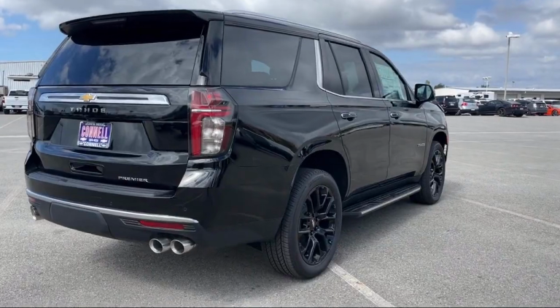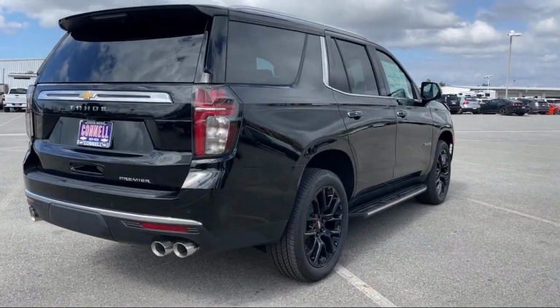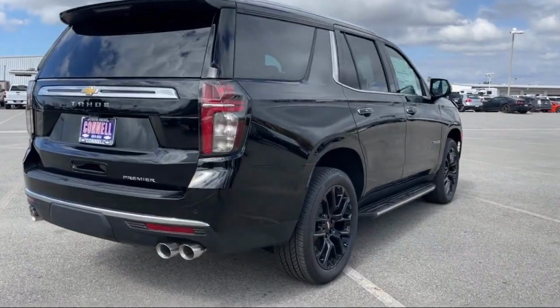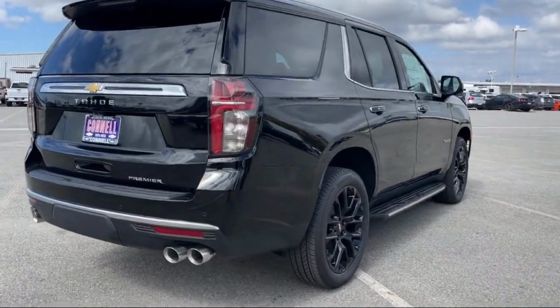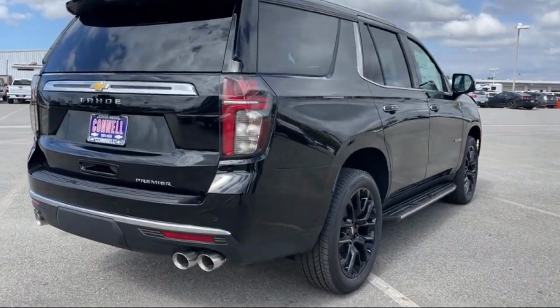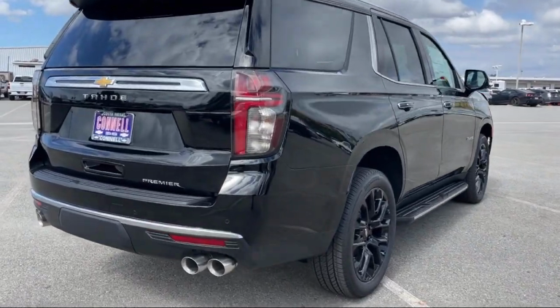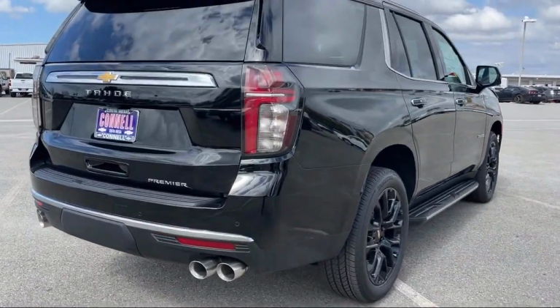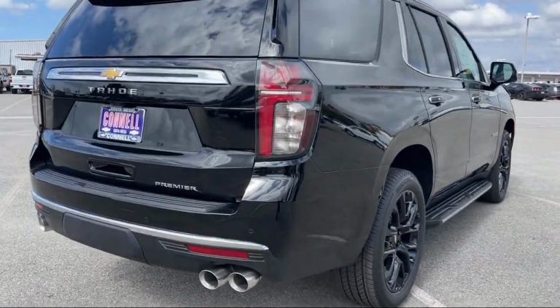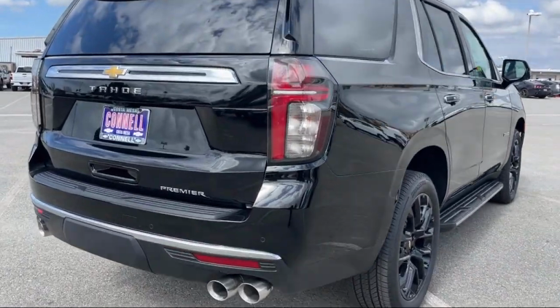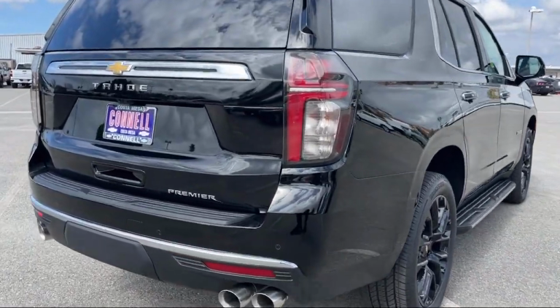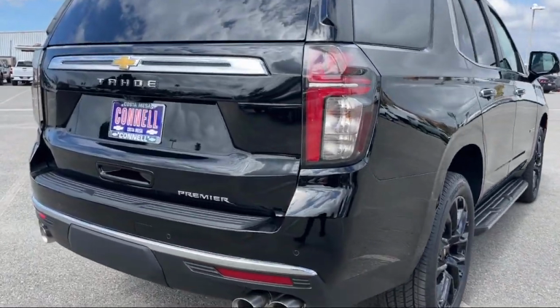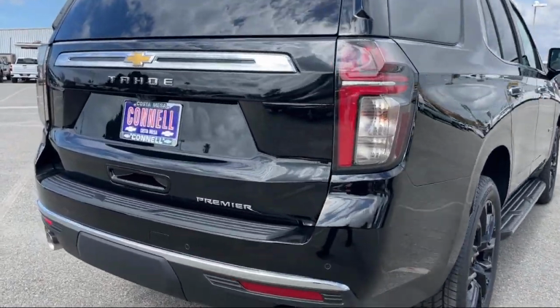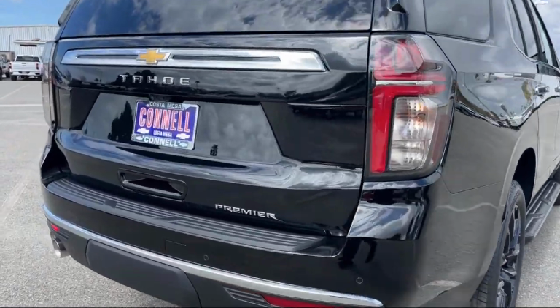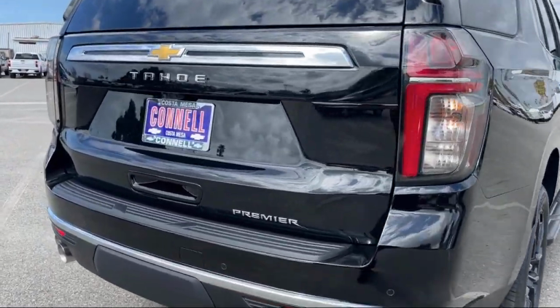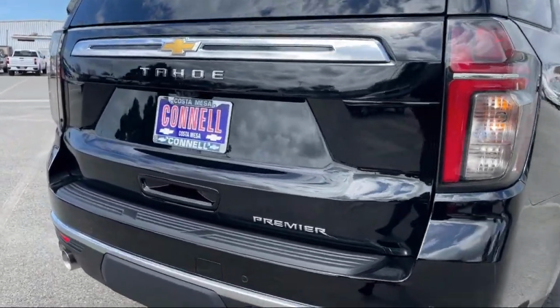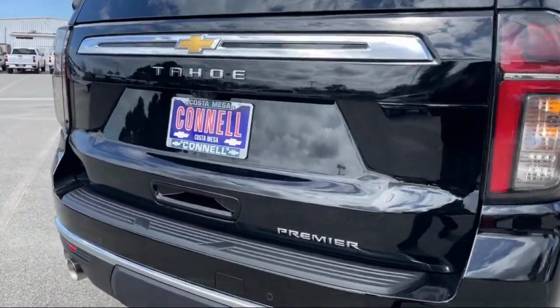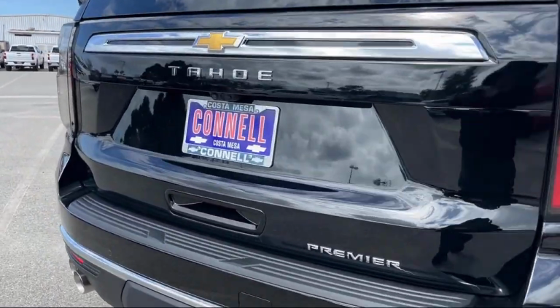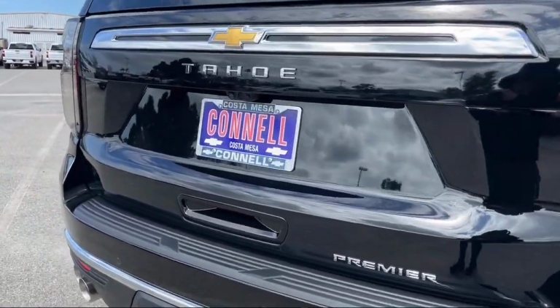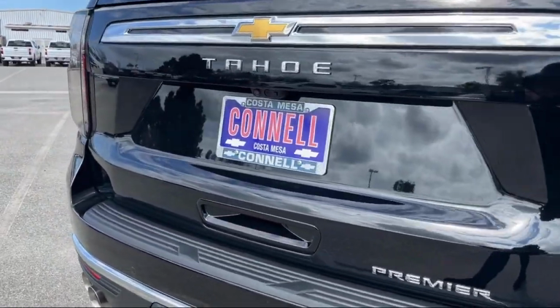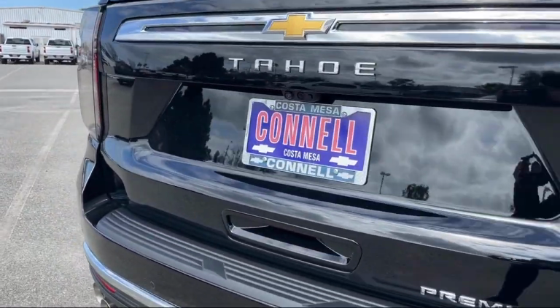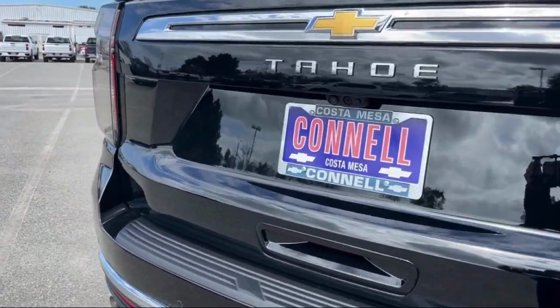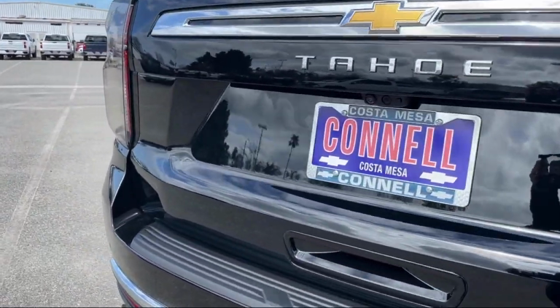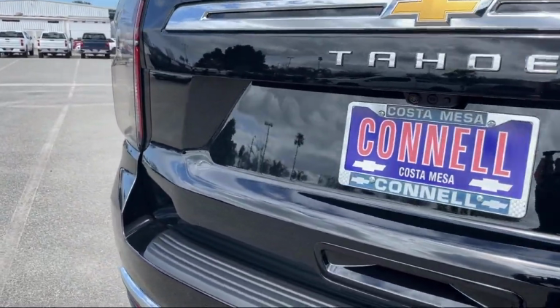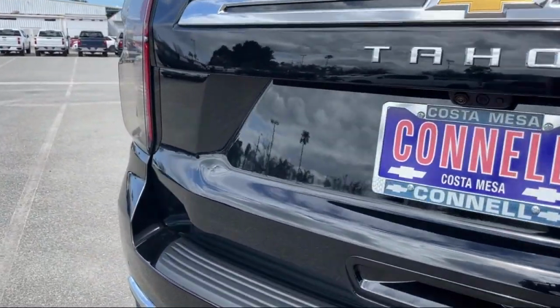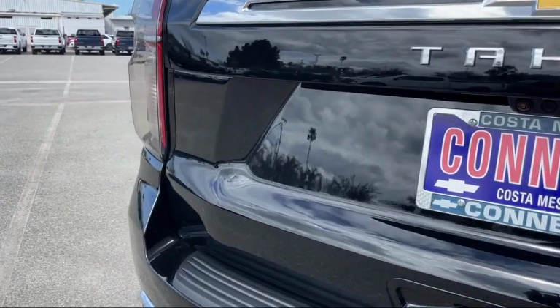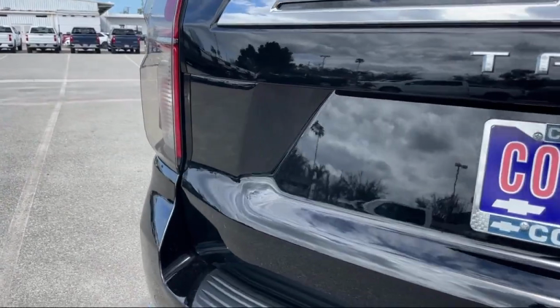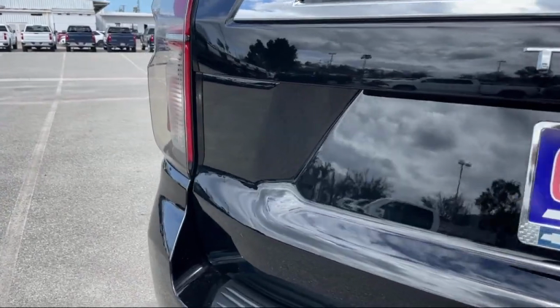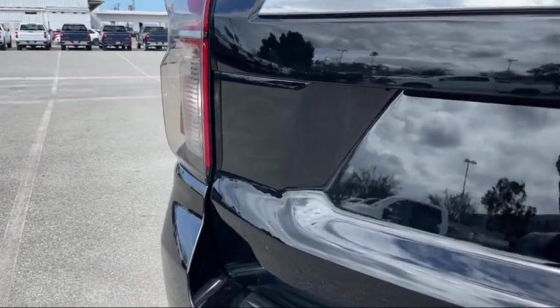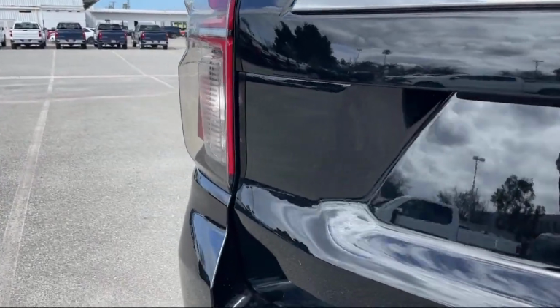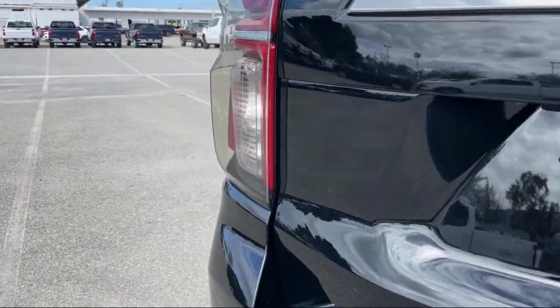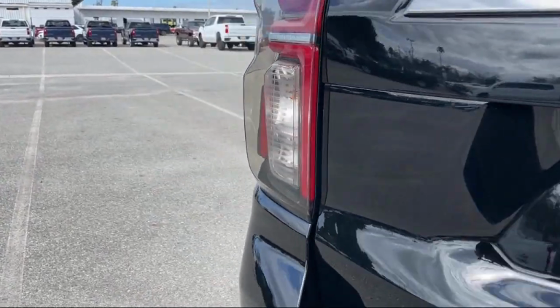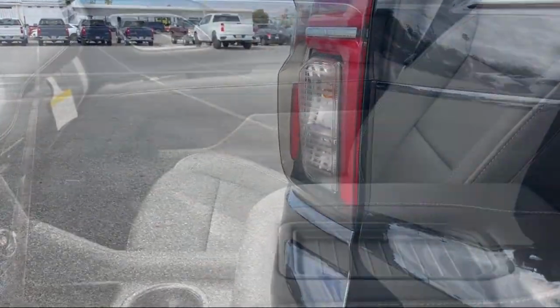Bluetooth smartphone integration, MP3 player, seat memory, and universal garage door opener.